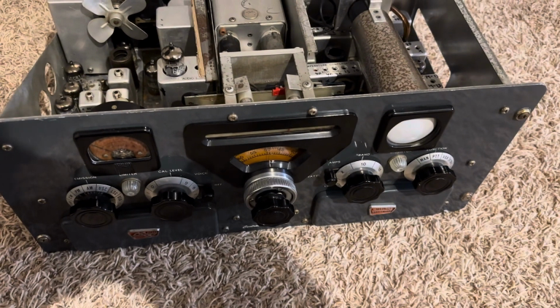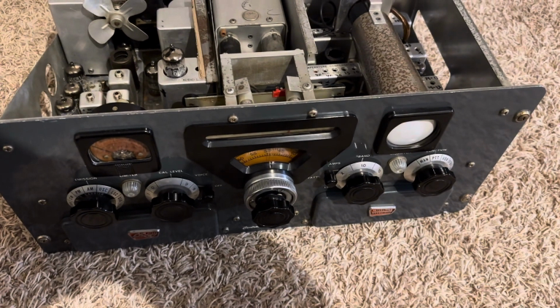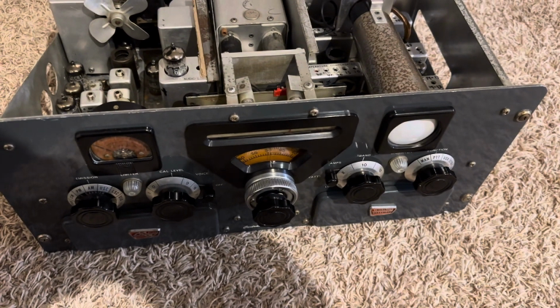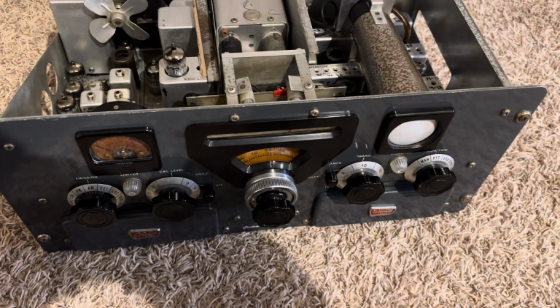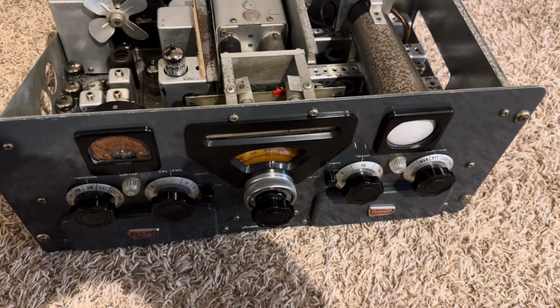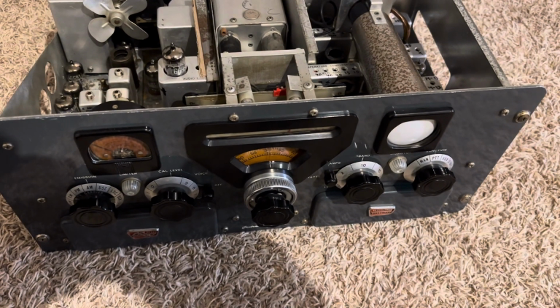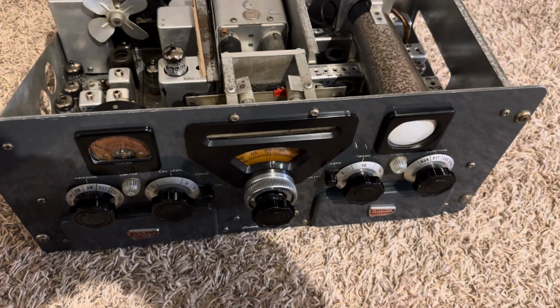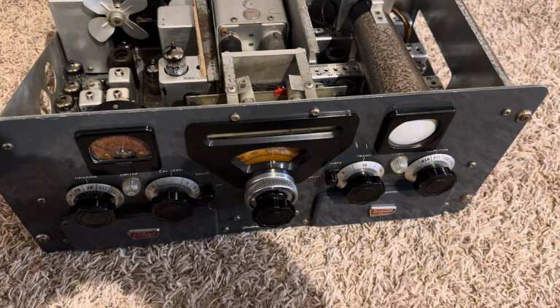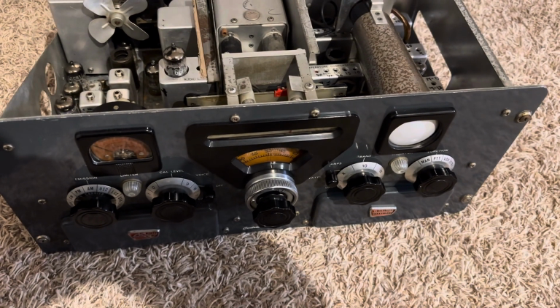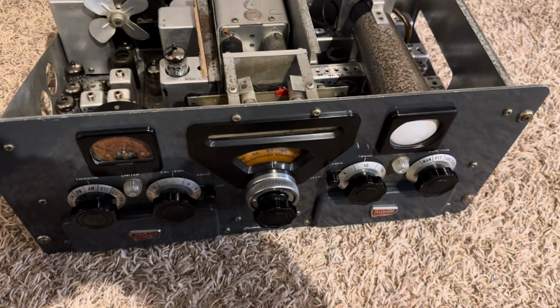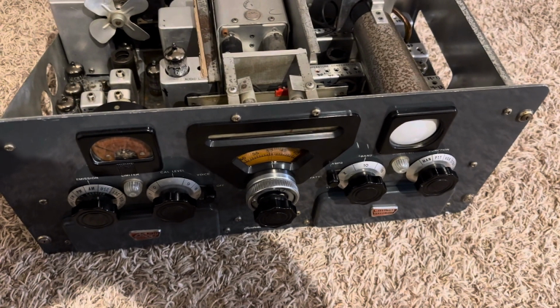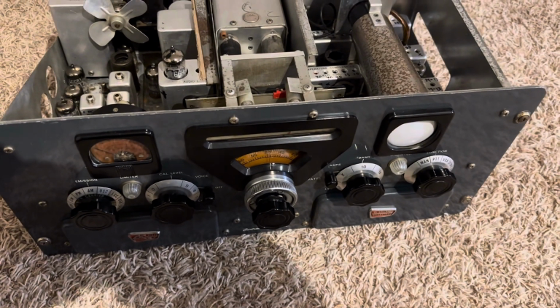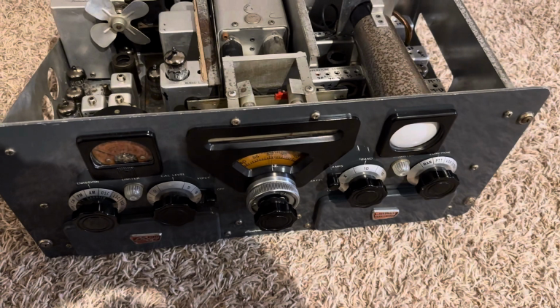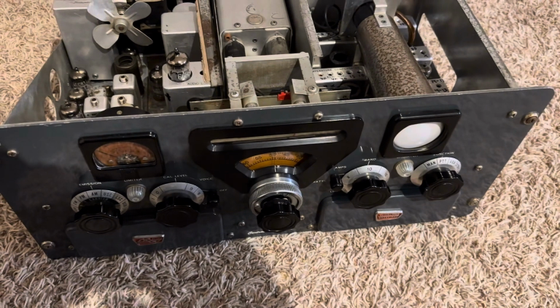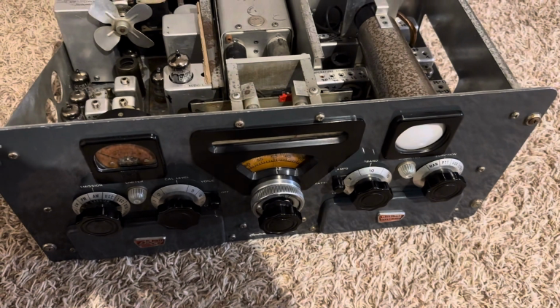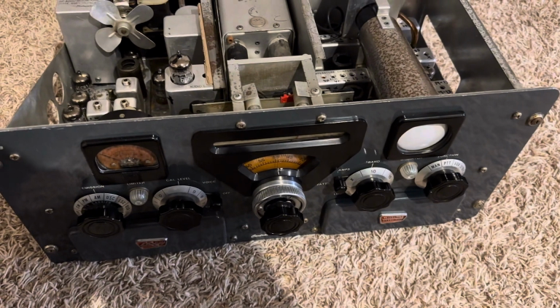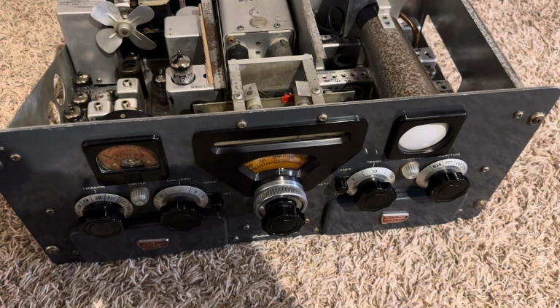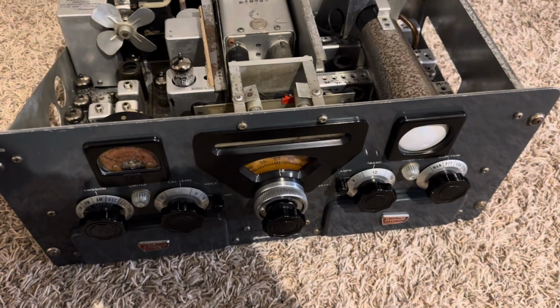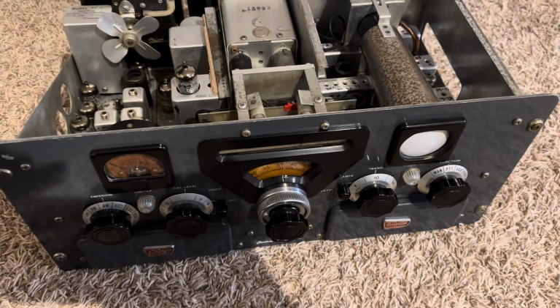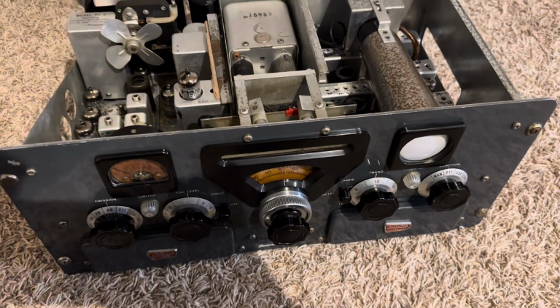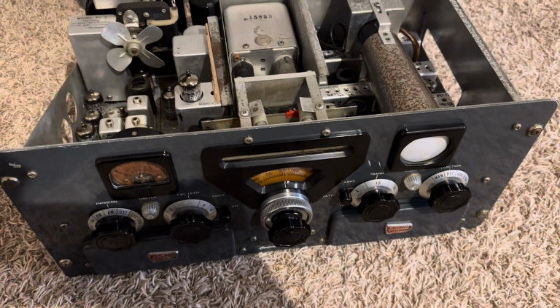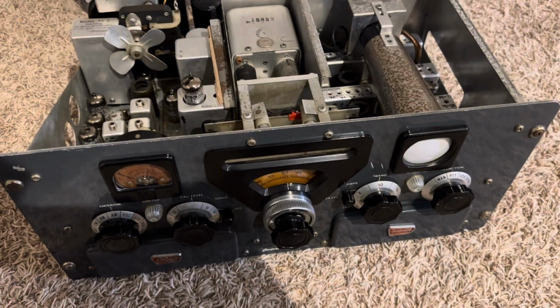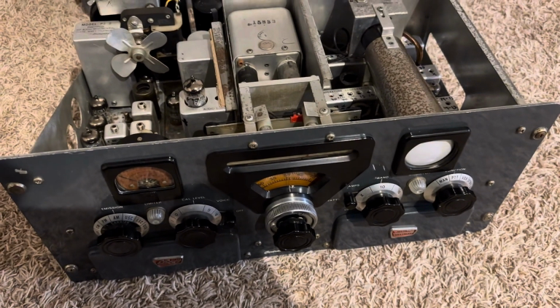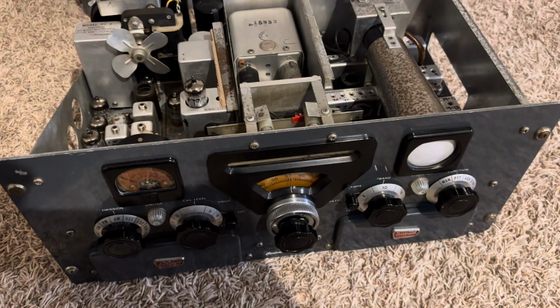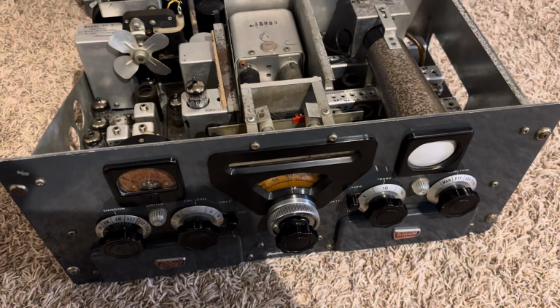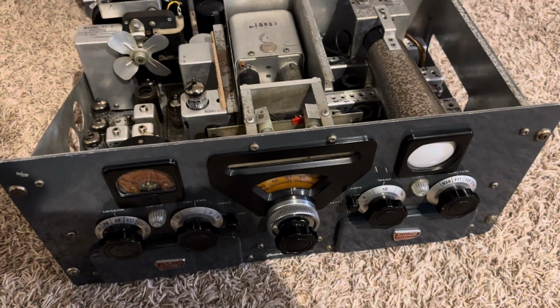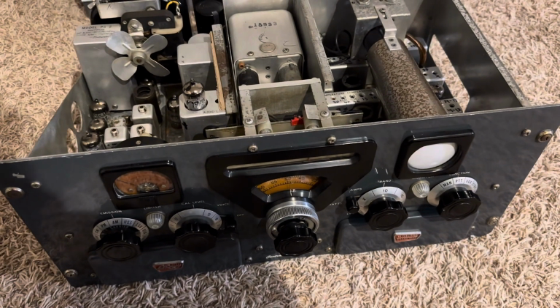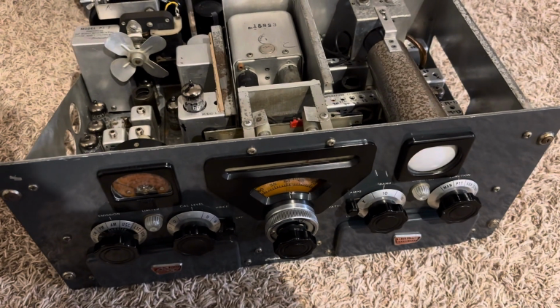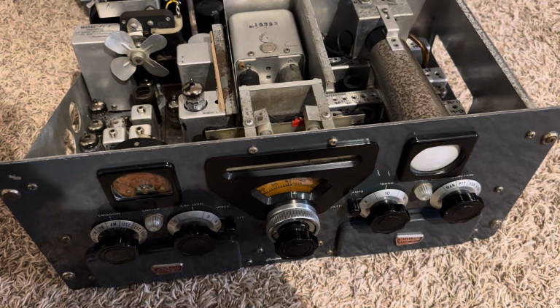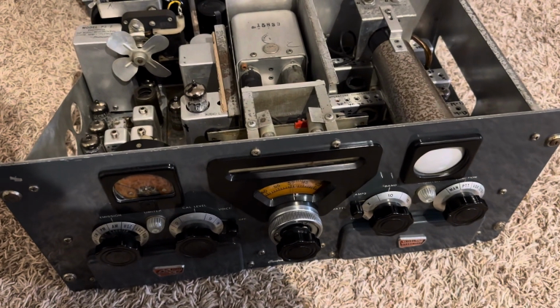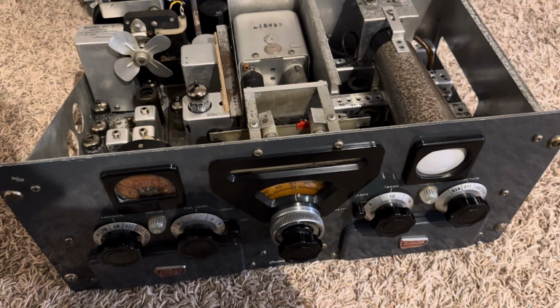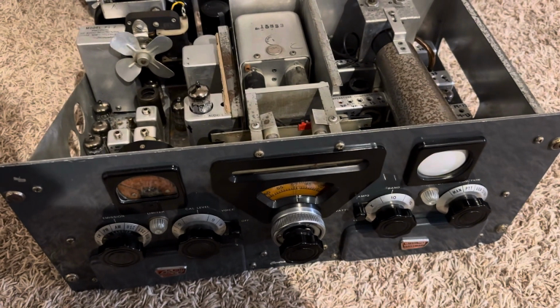Hello friends and followers. Here's a Central Electronics 100V tale of woe.